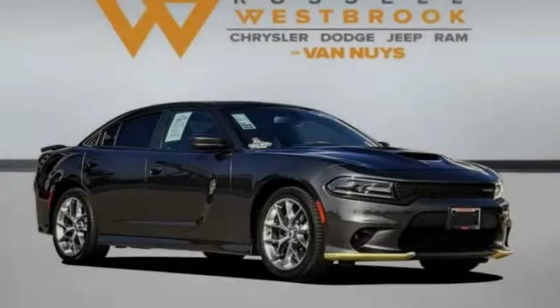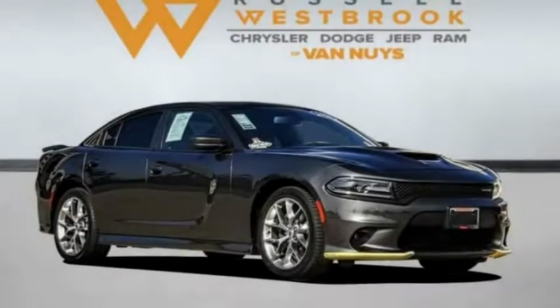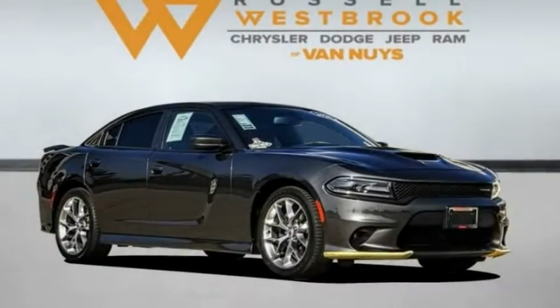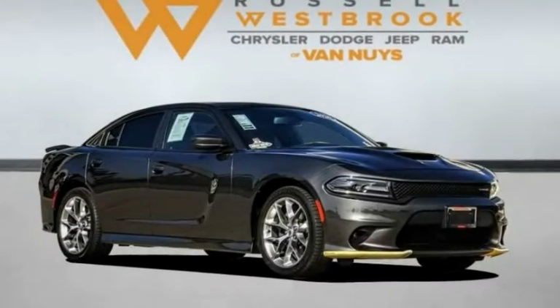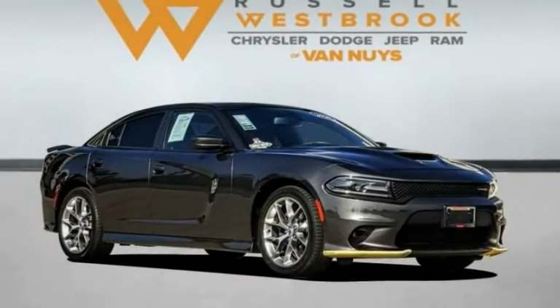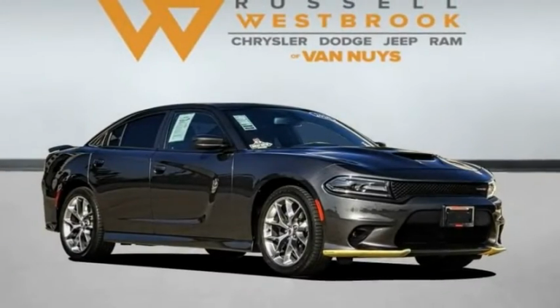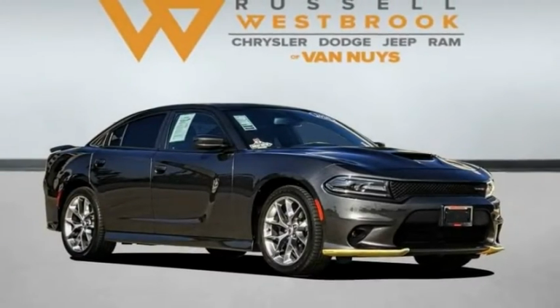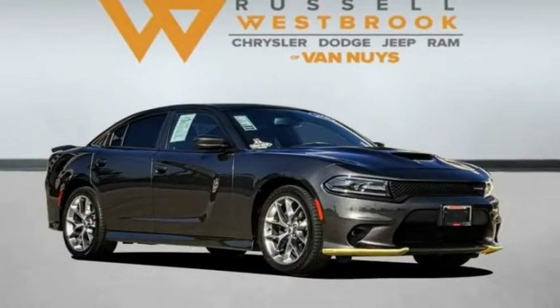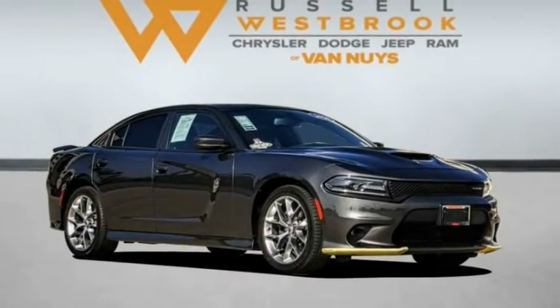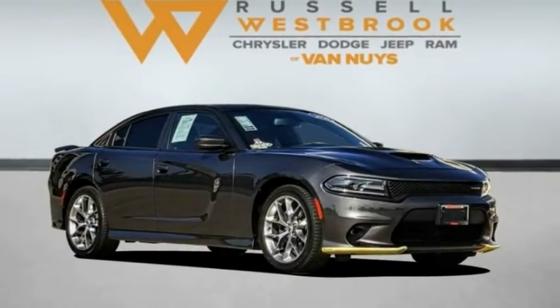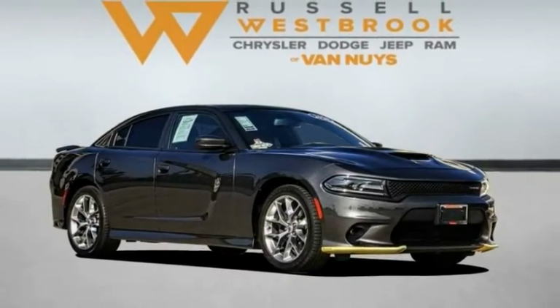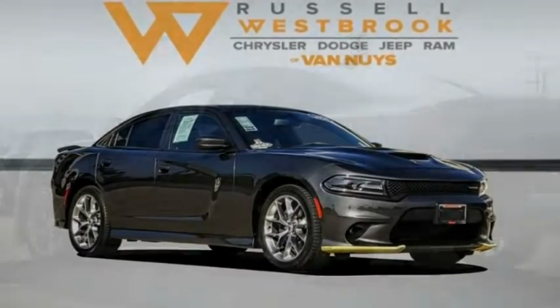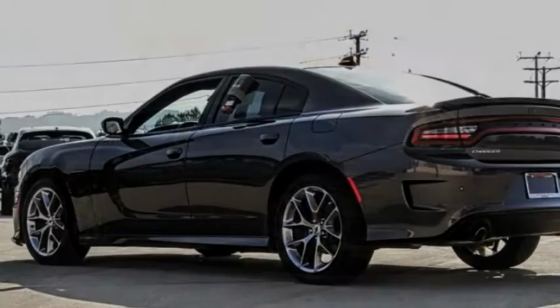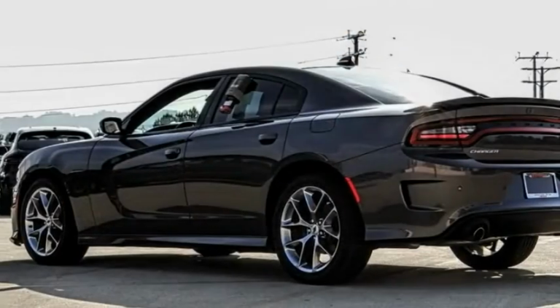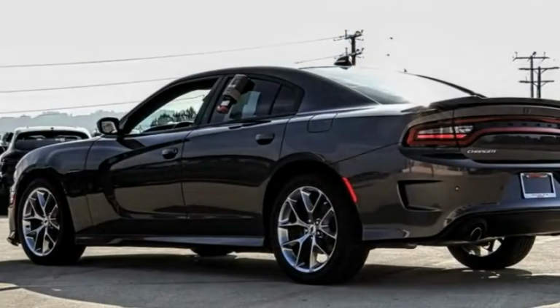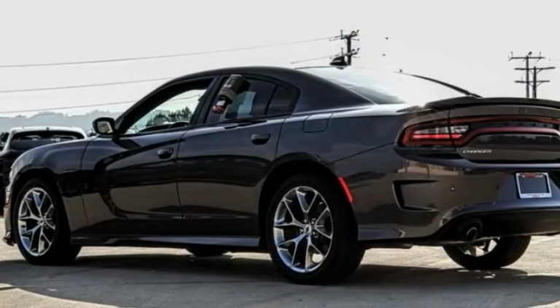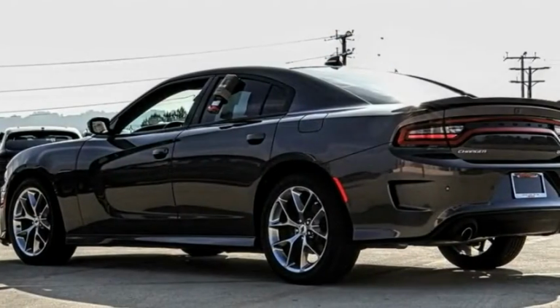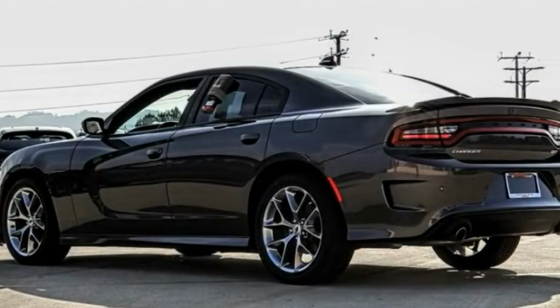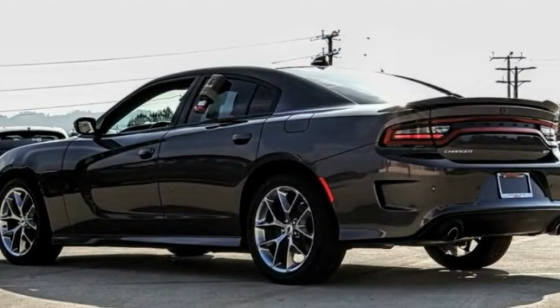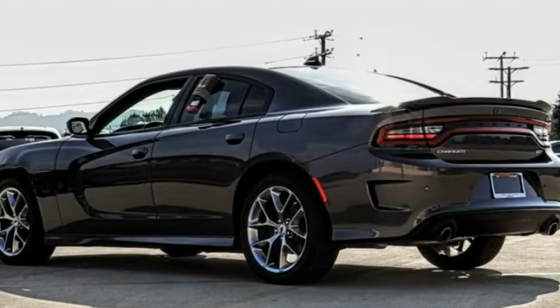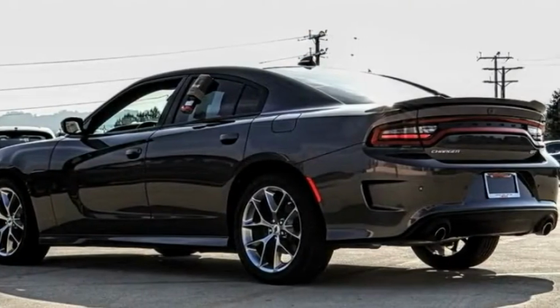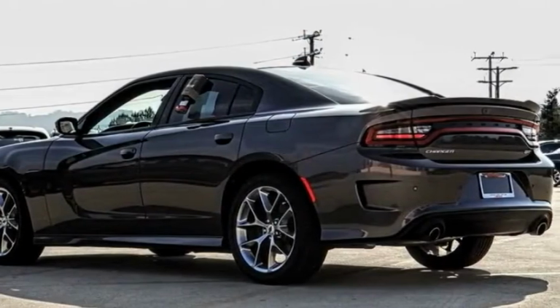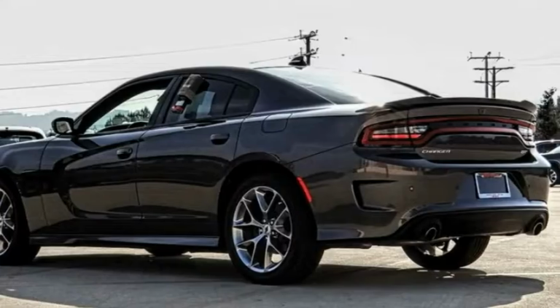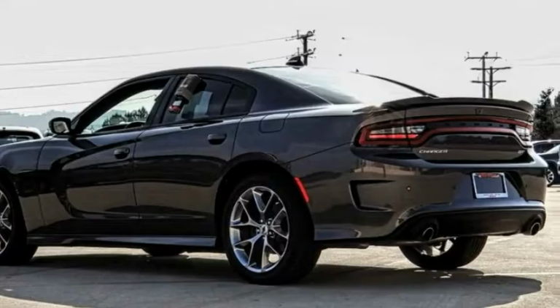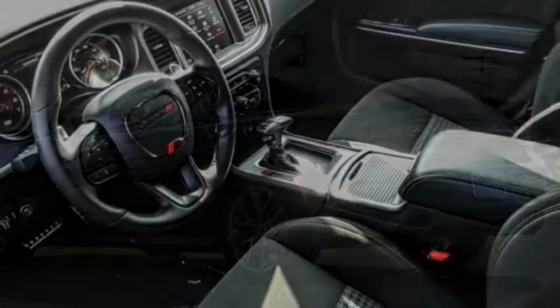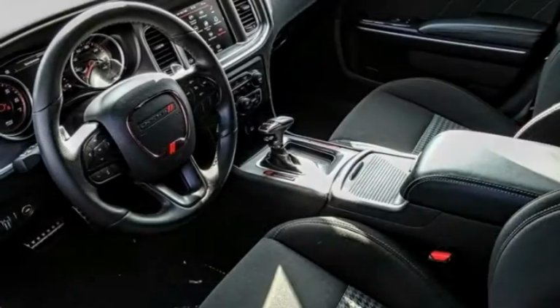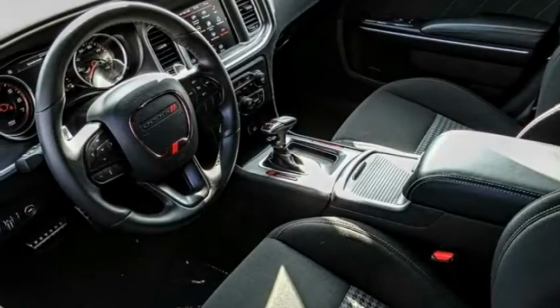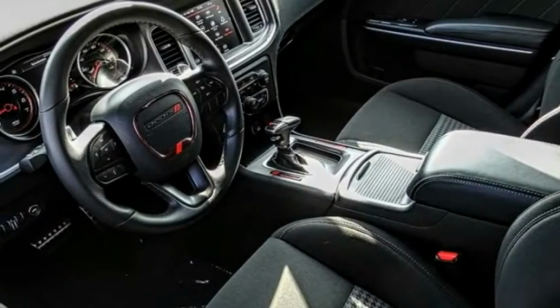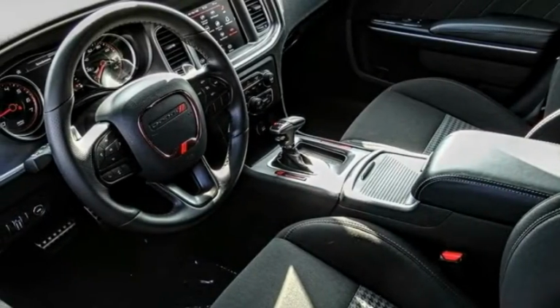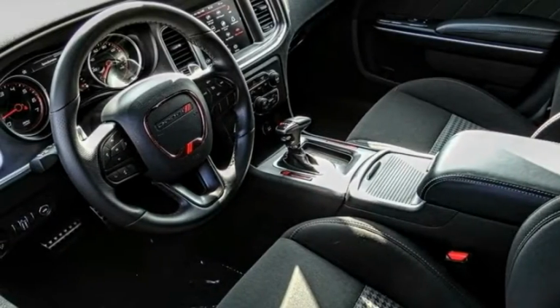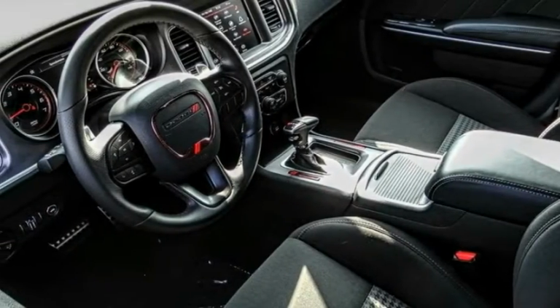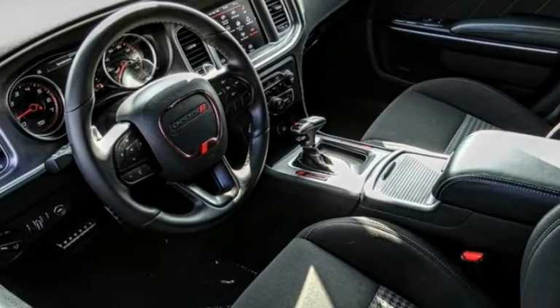We are pleased to show you the 2020 Charger. Inject some versatility, comfort and sophistication into your muscle.